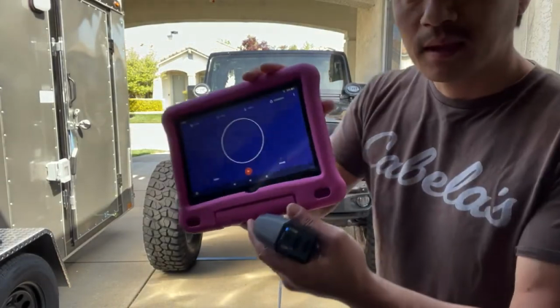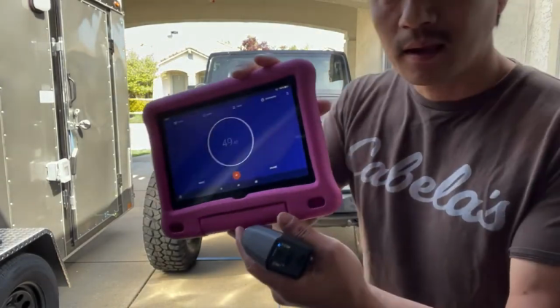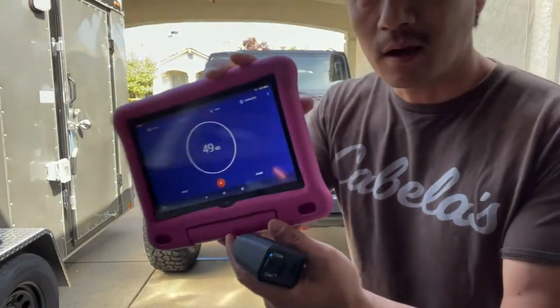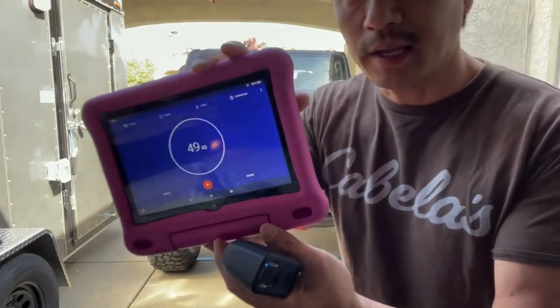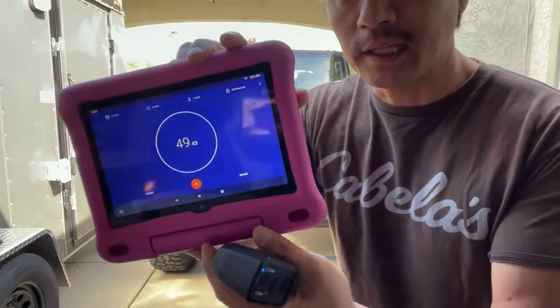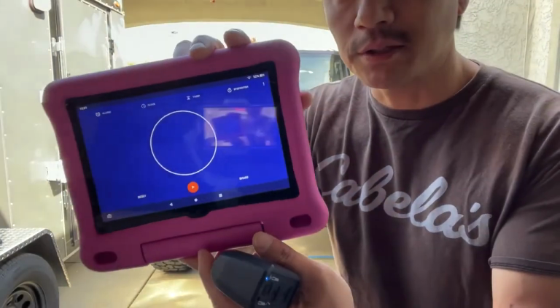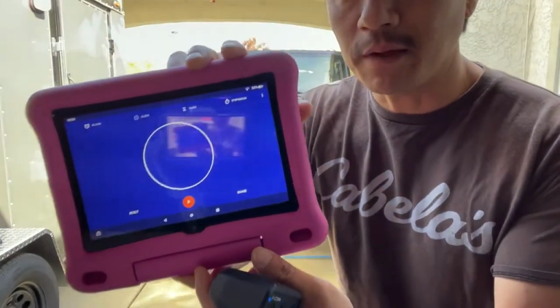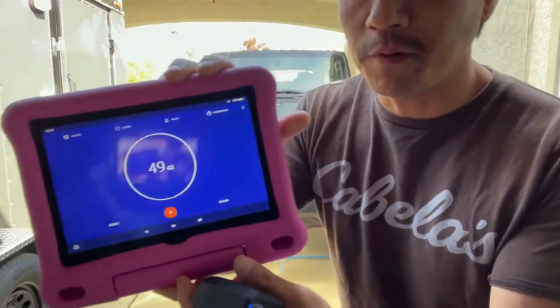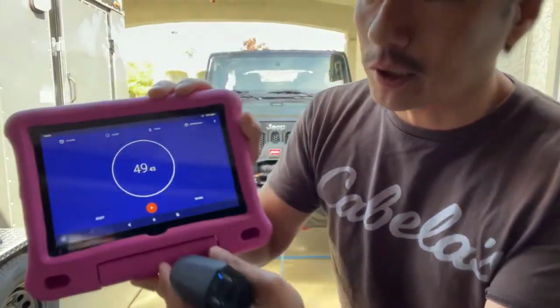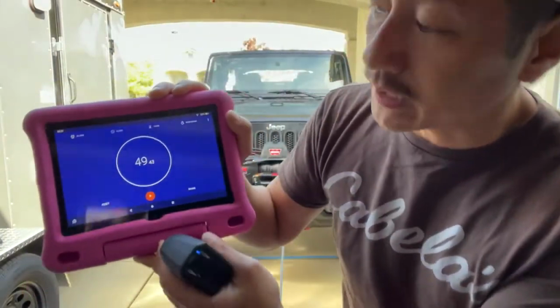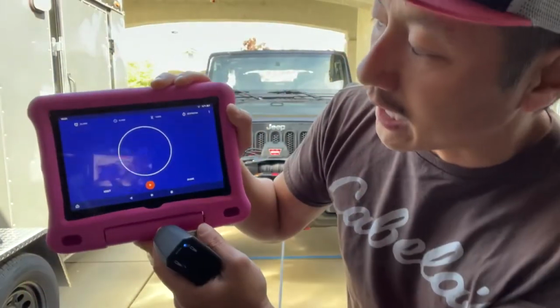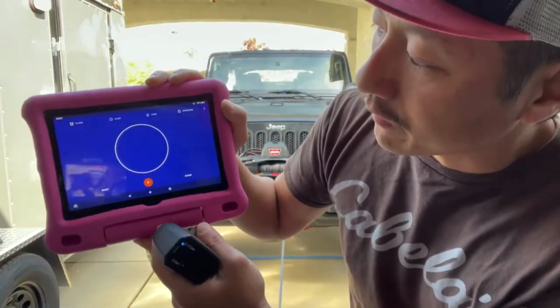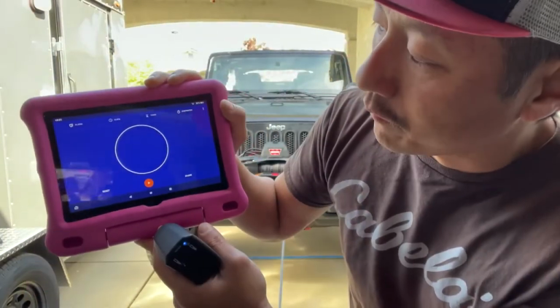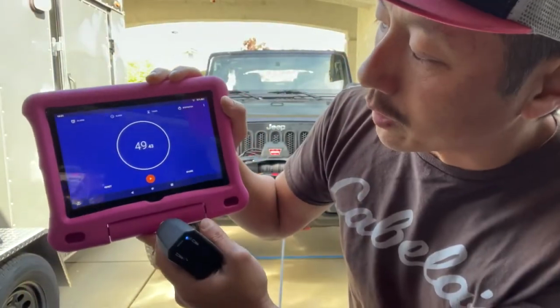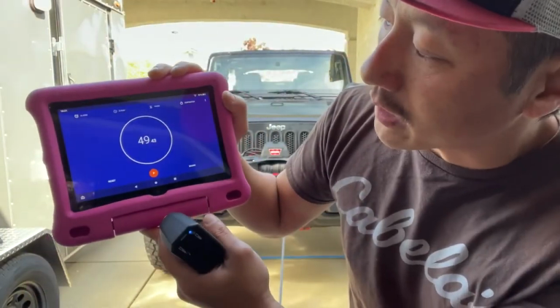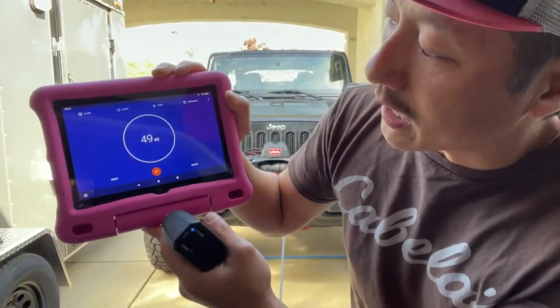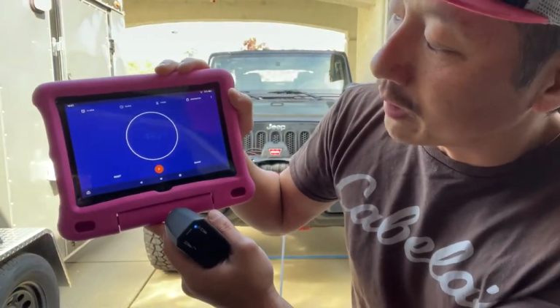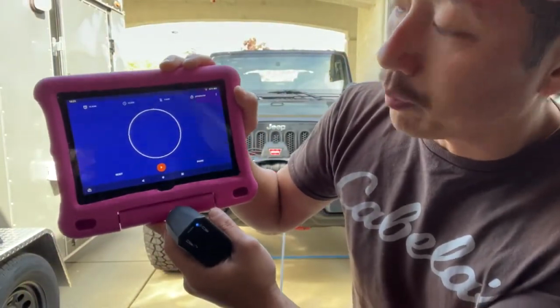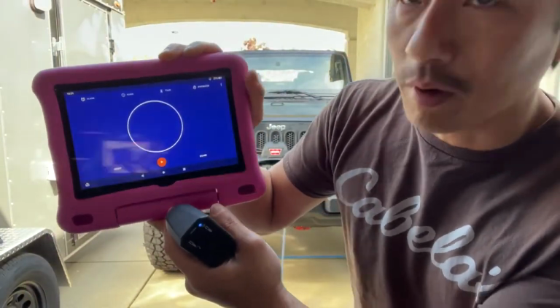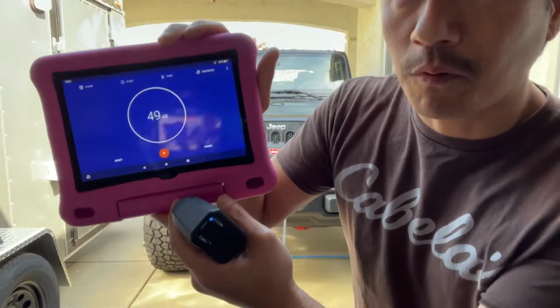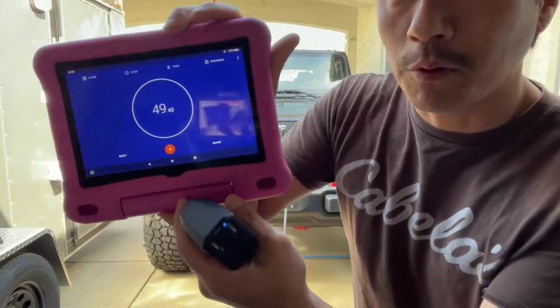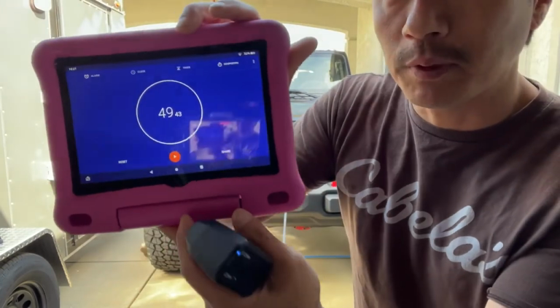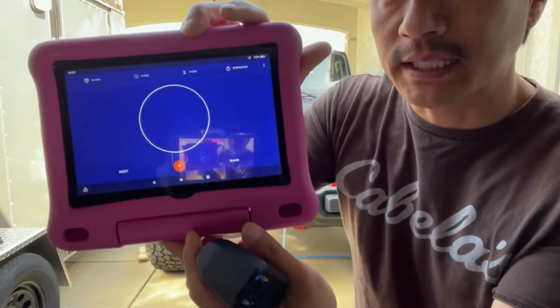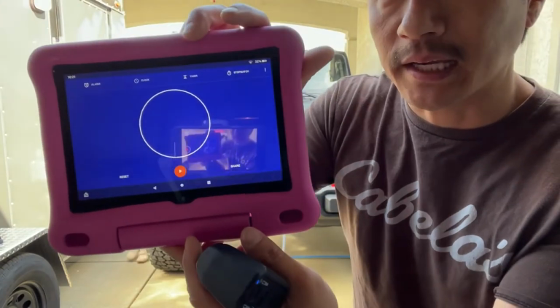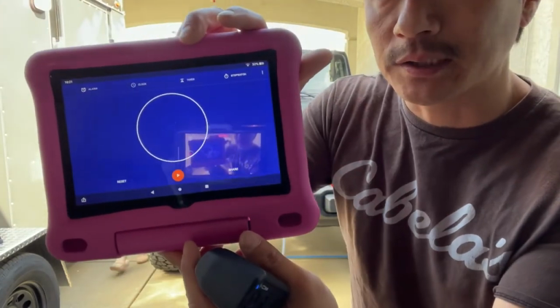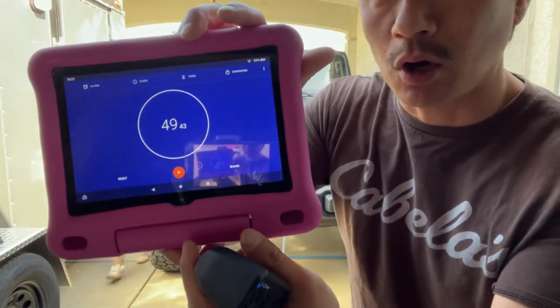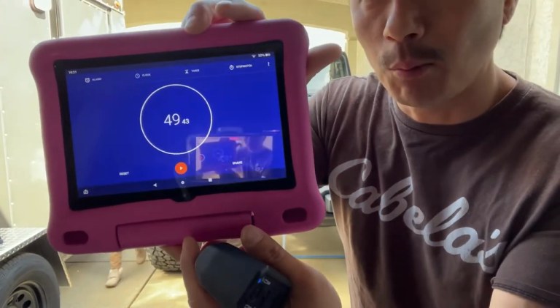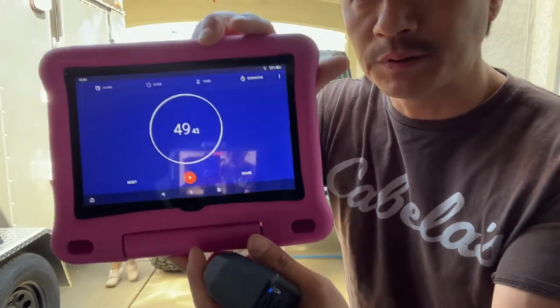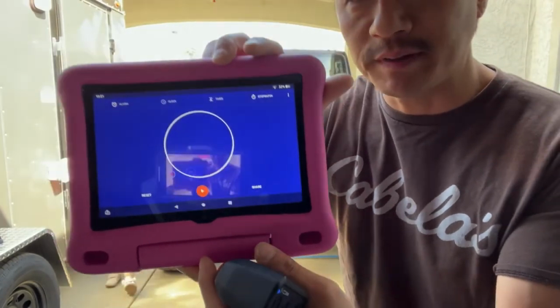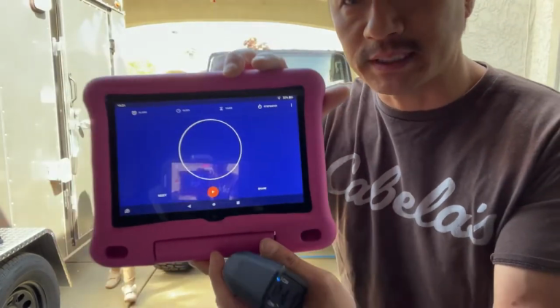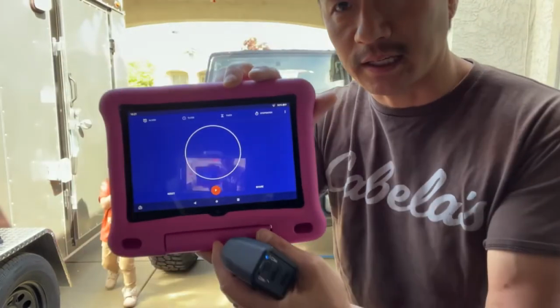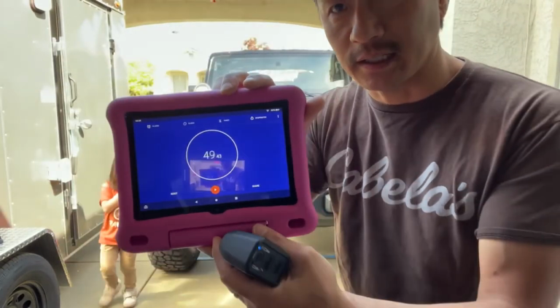That finished at 49.43 seconds, so almost 50 seconds.